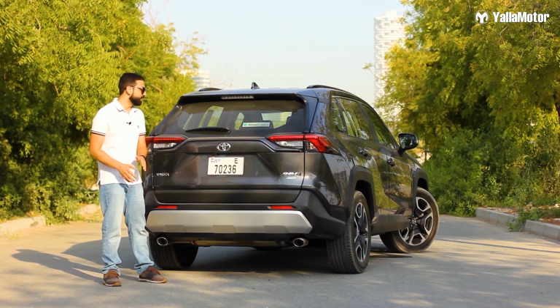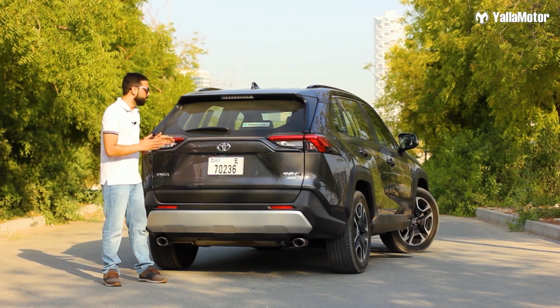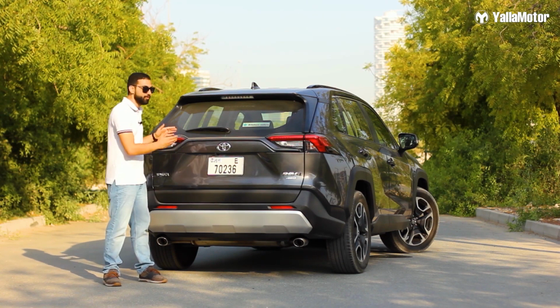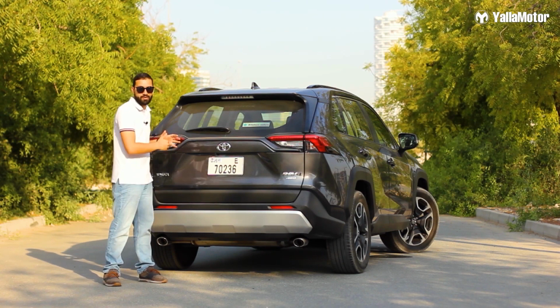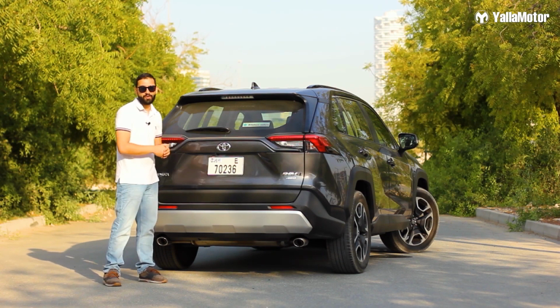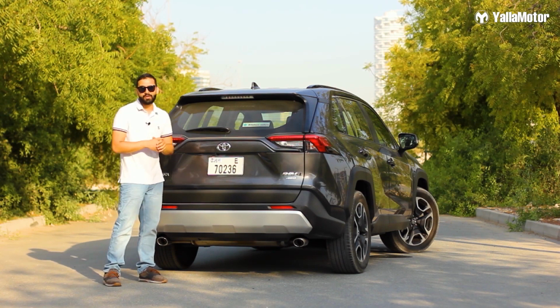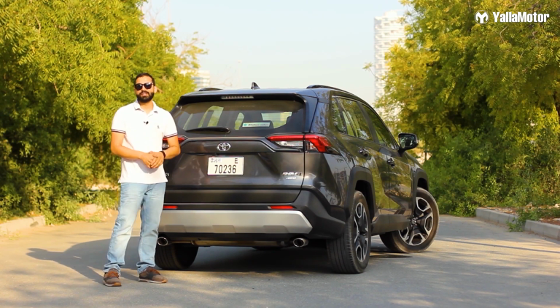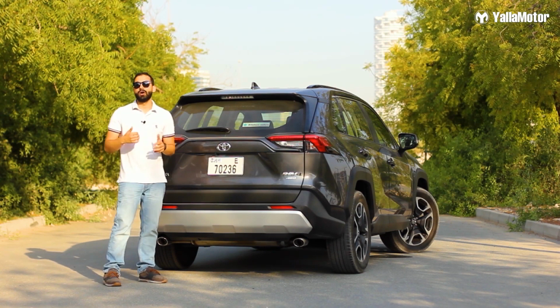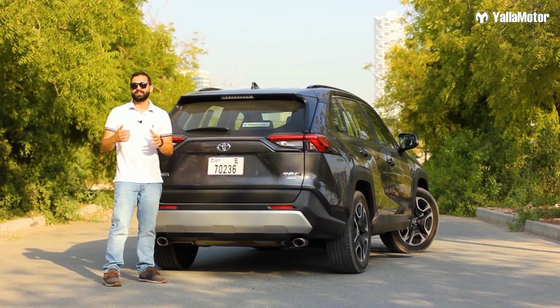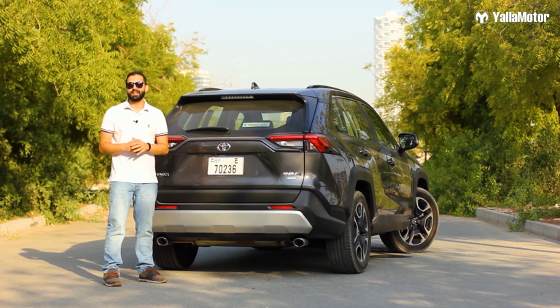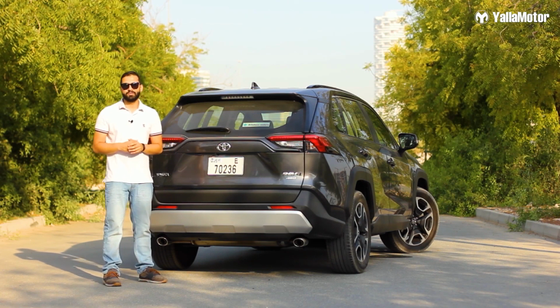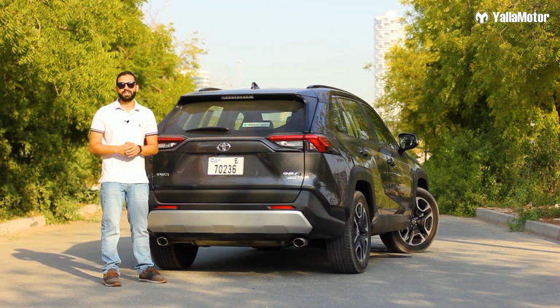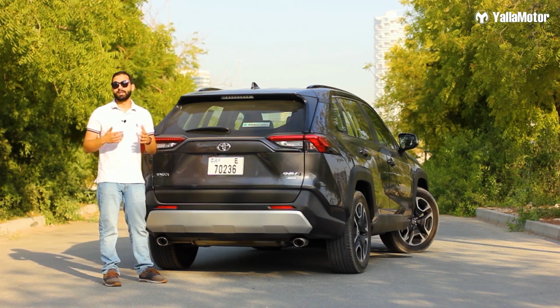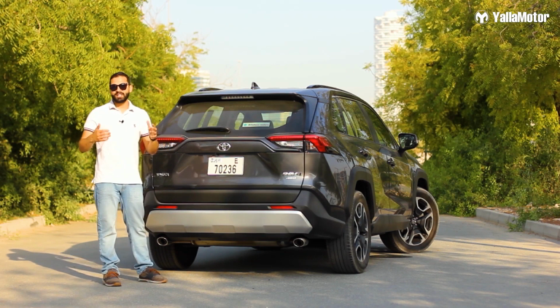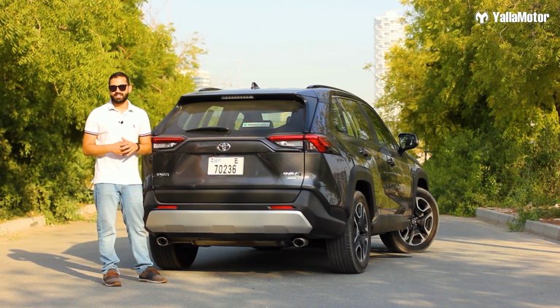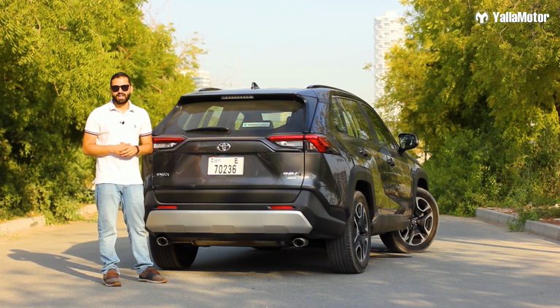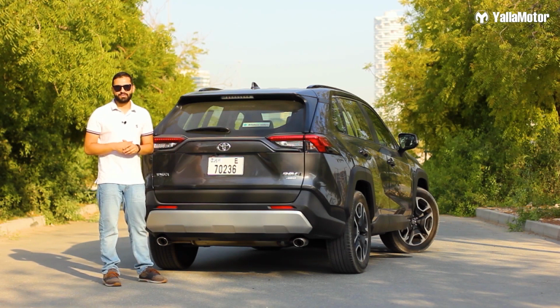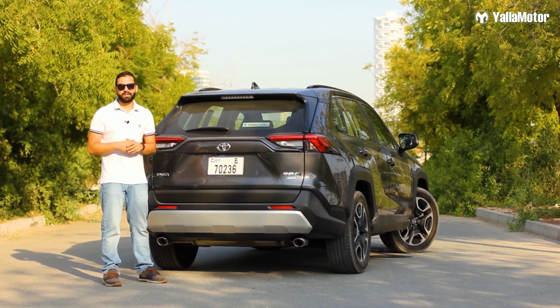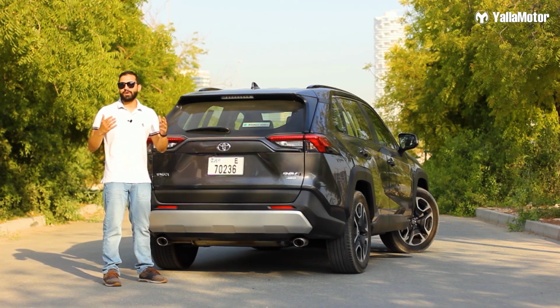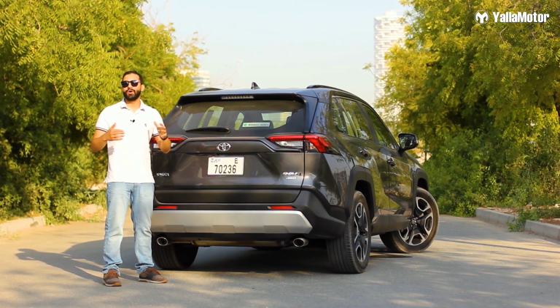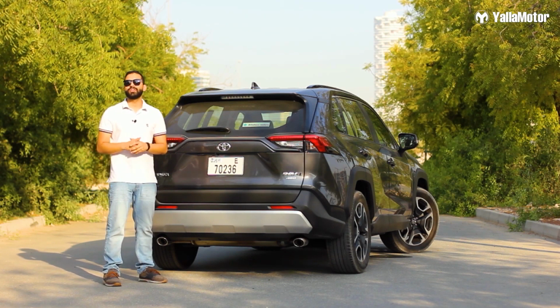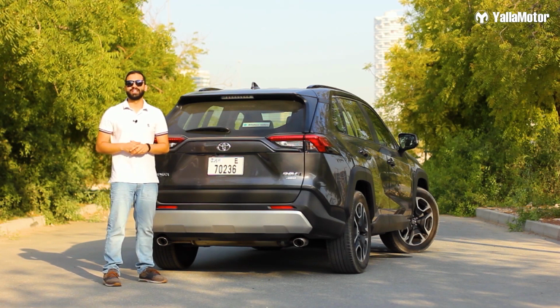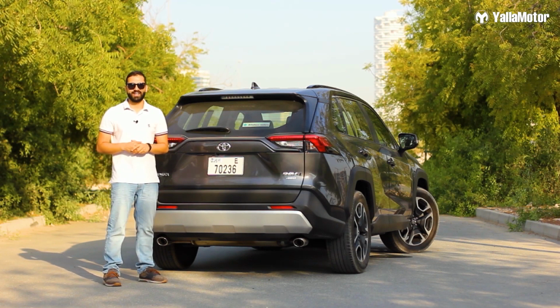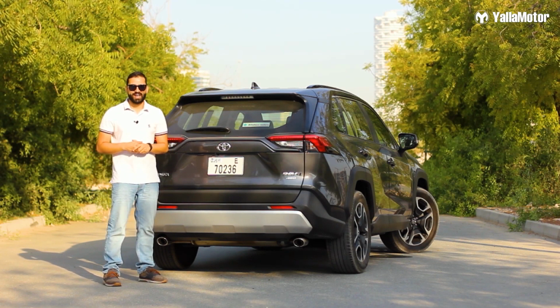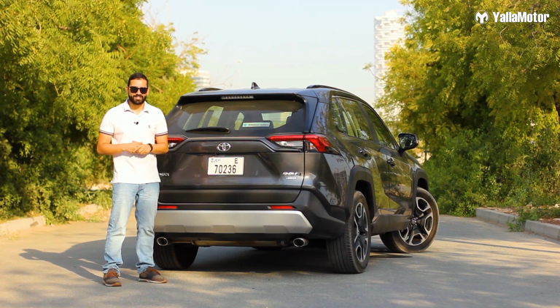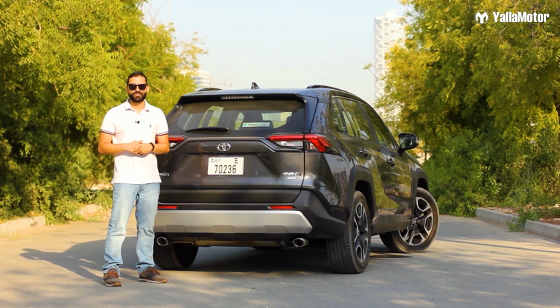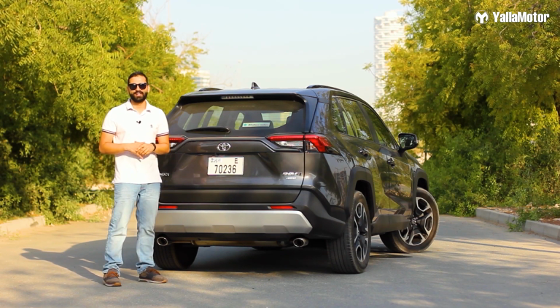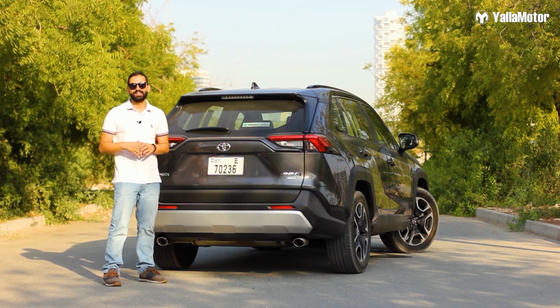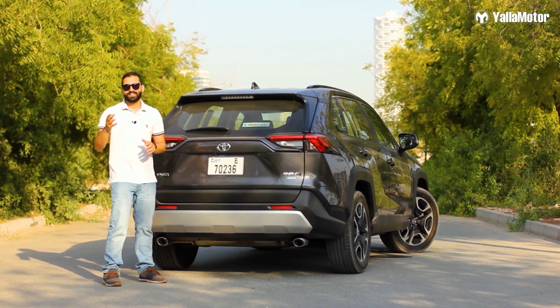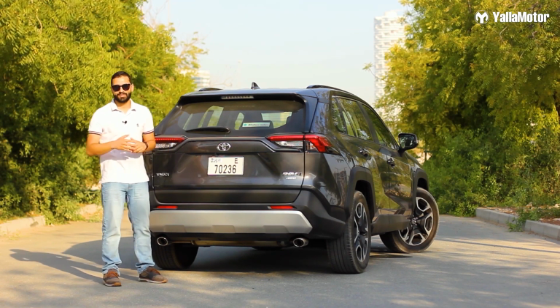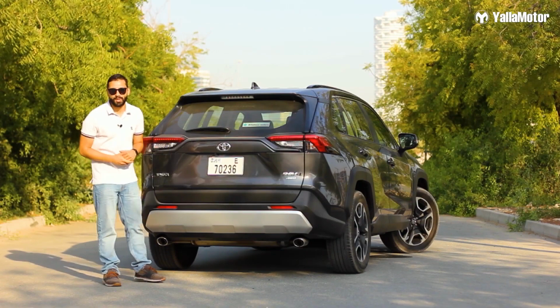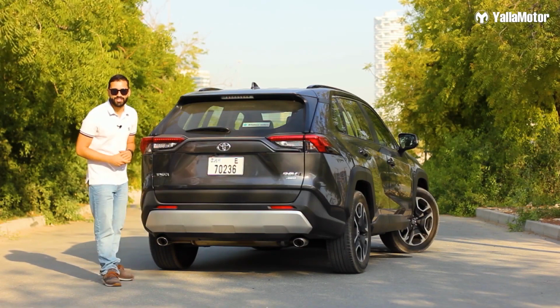The all-new RAV4, the Honda CR-V, the Mazda CX-5, or the Nissan X-Trail. Thanks for watching.